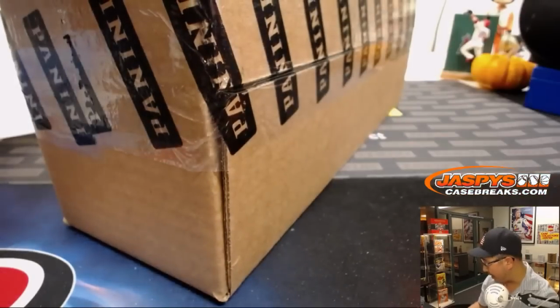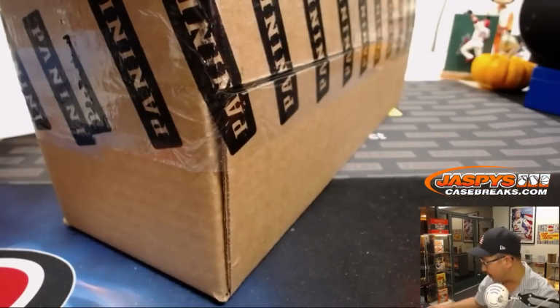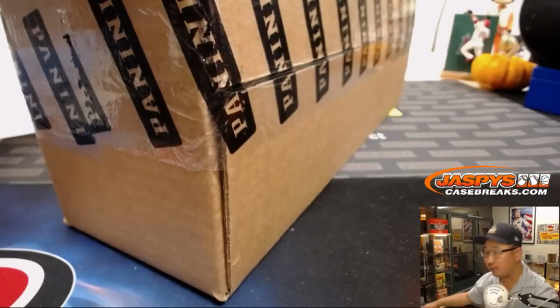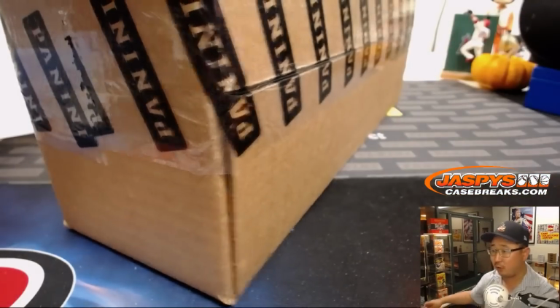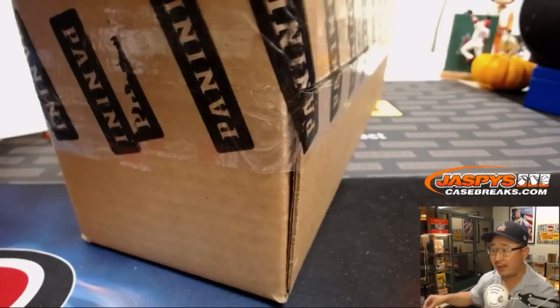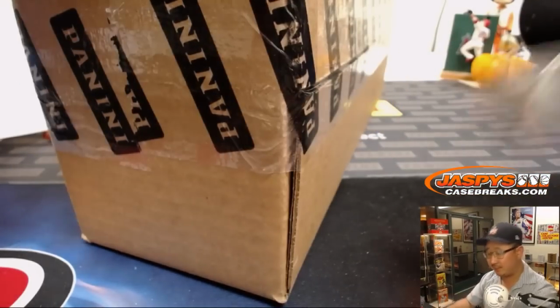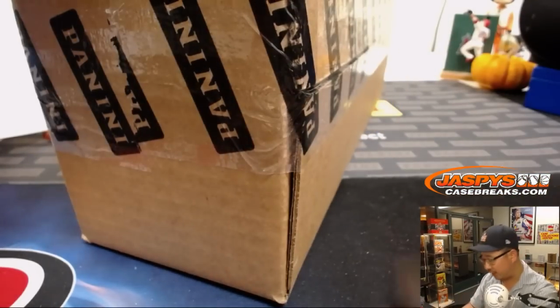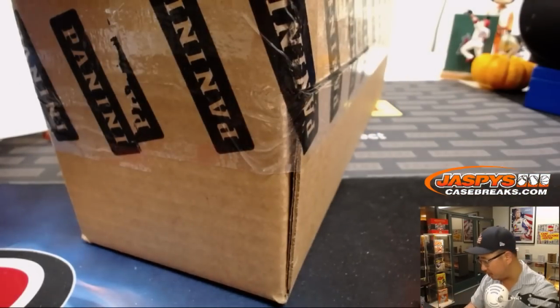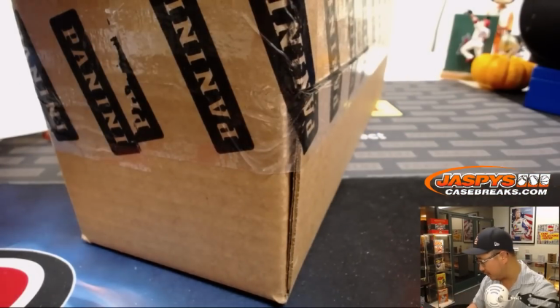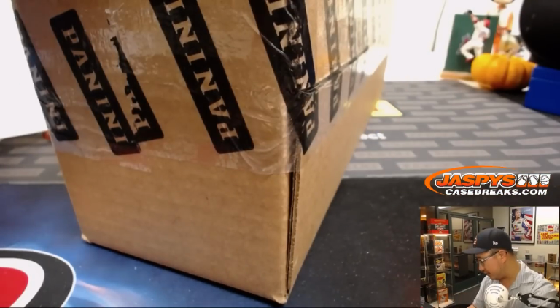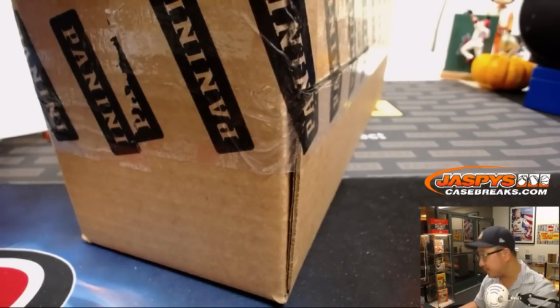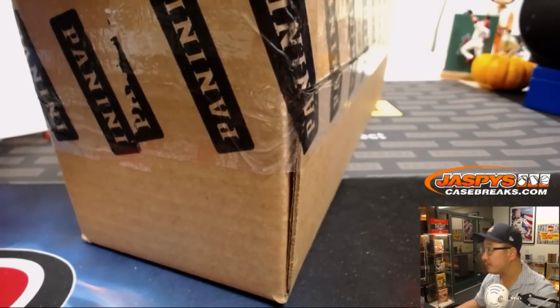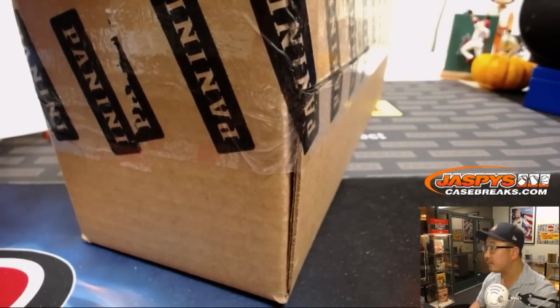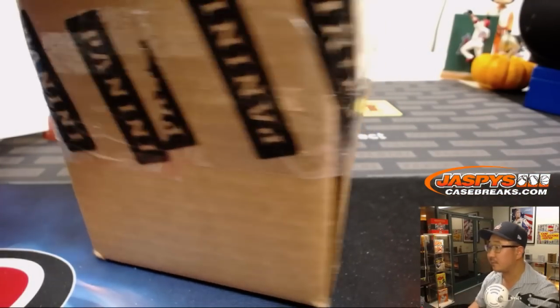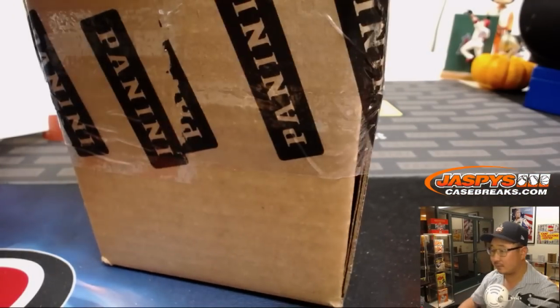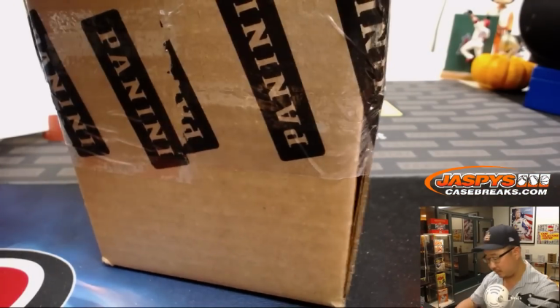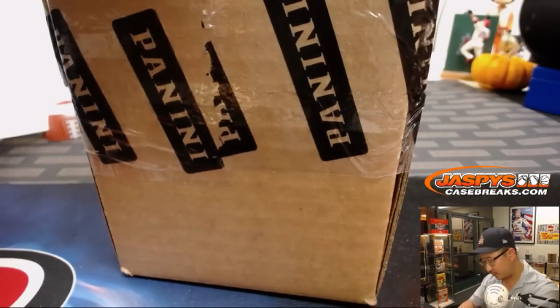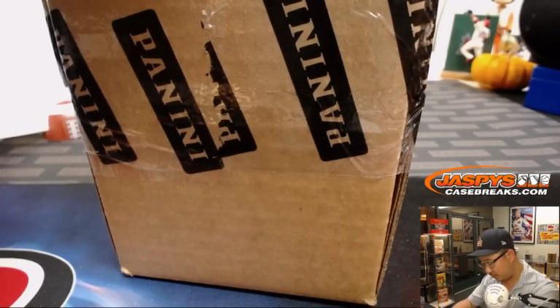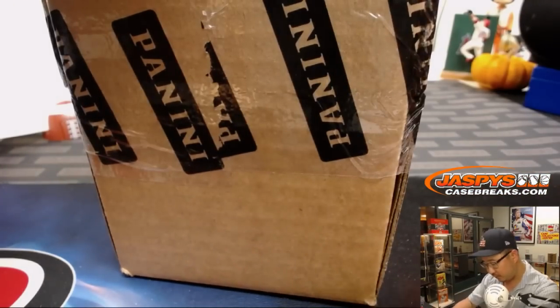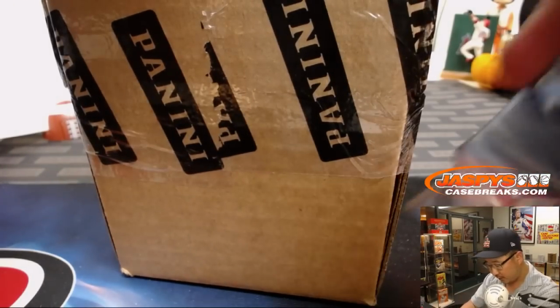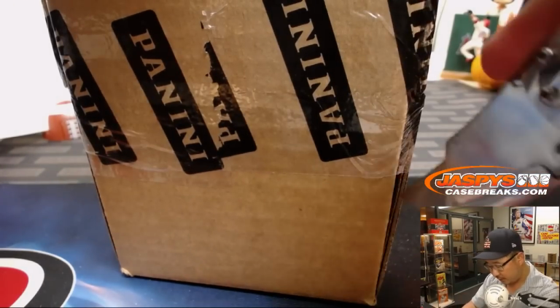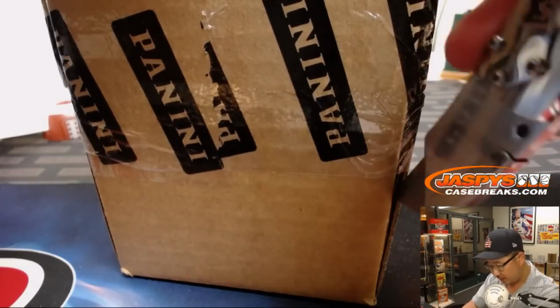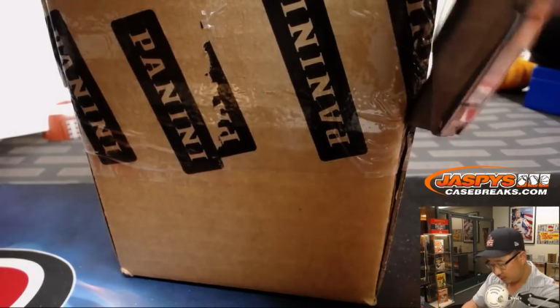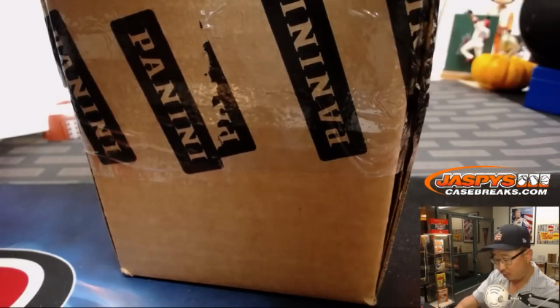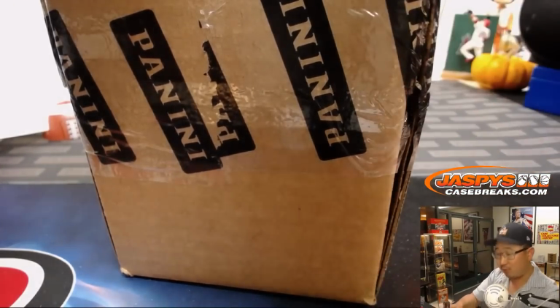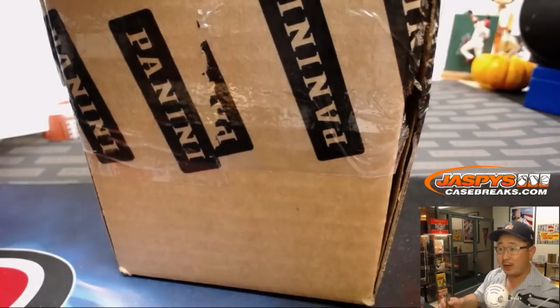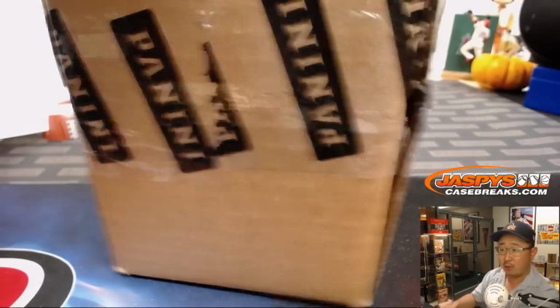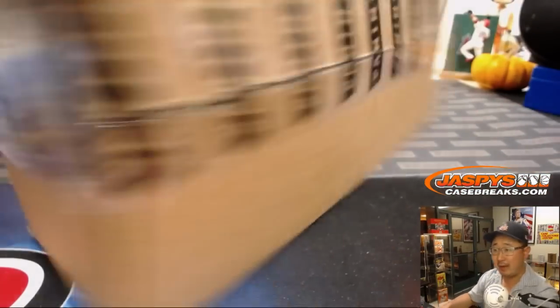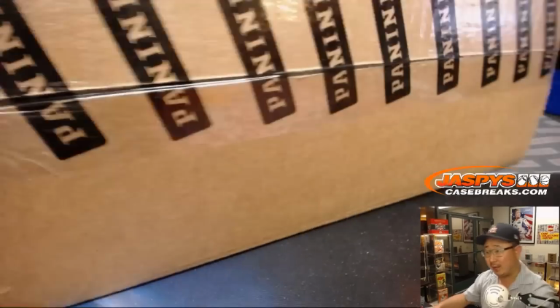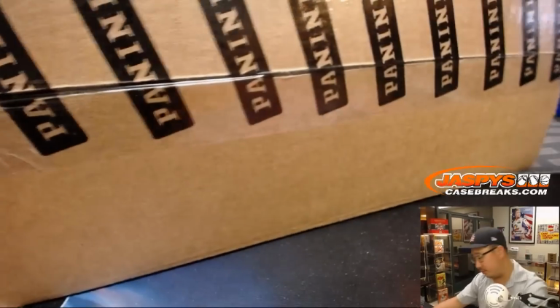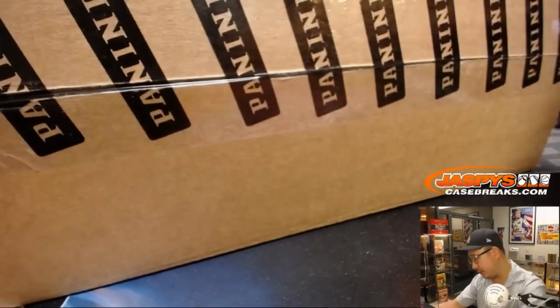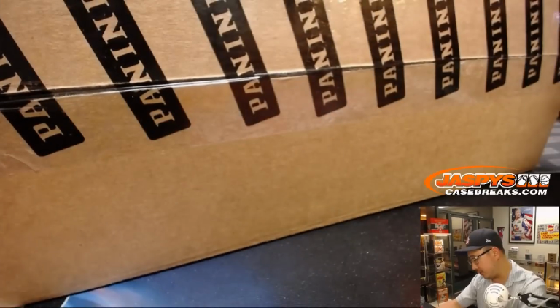We have another full case available, so if you want to run another one back, we can do it.